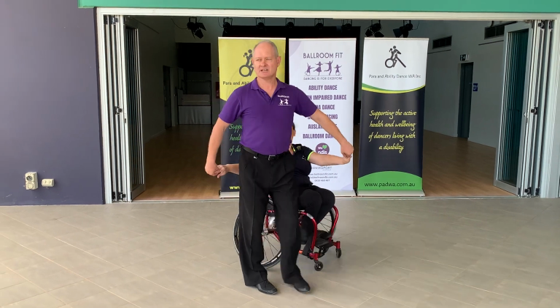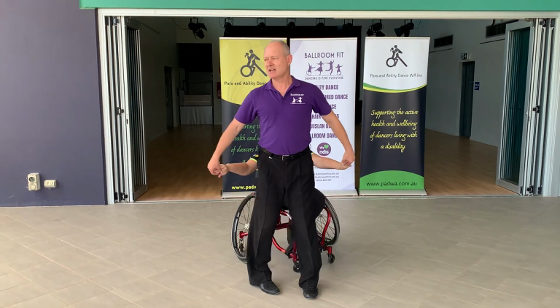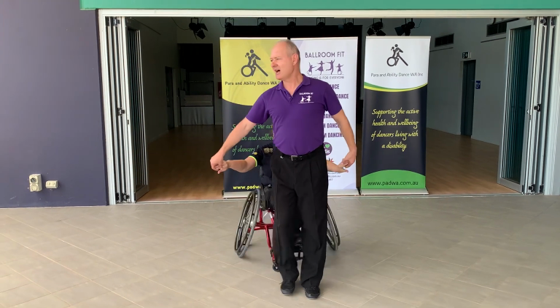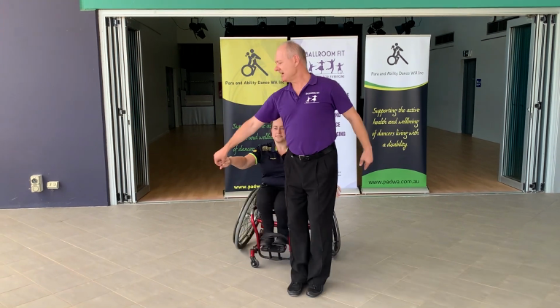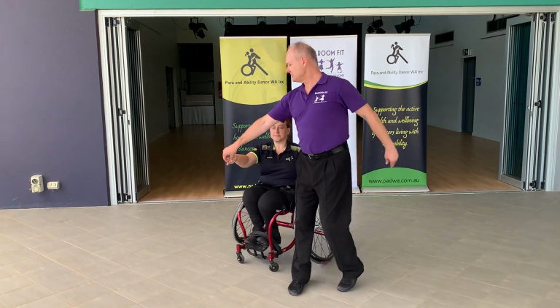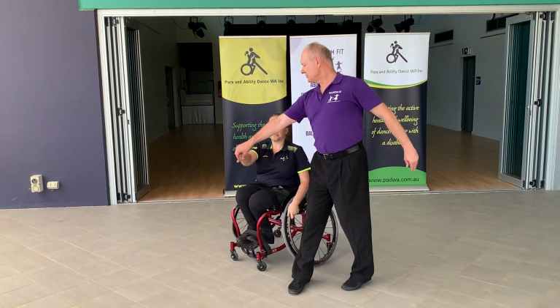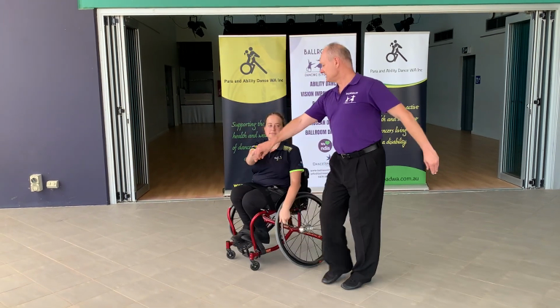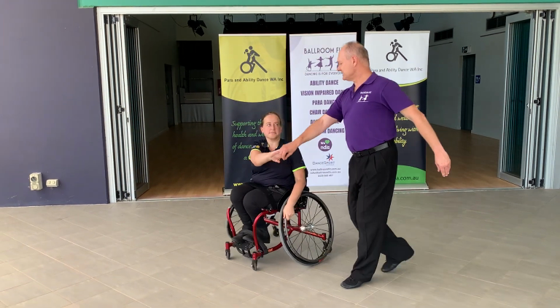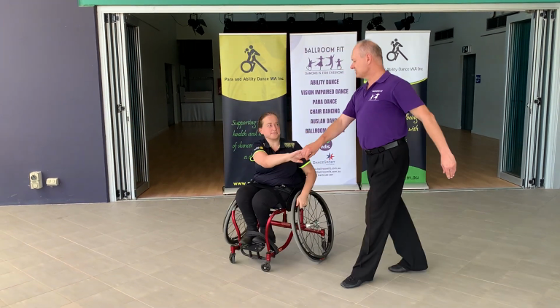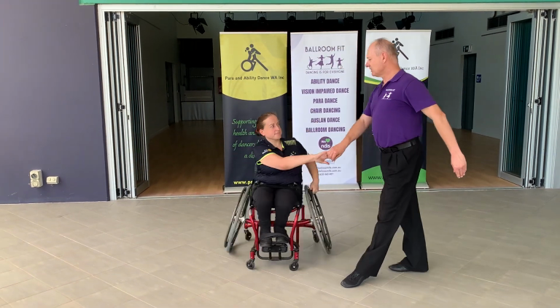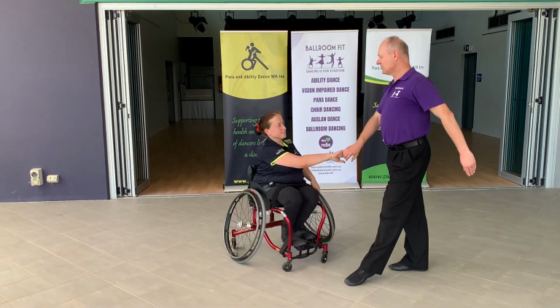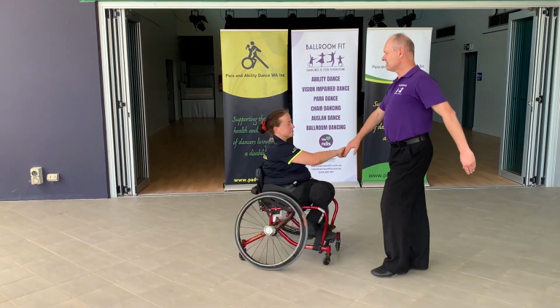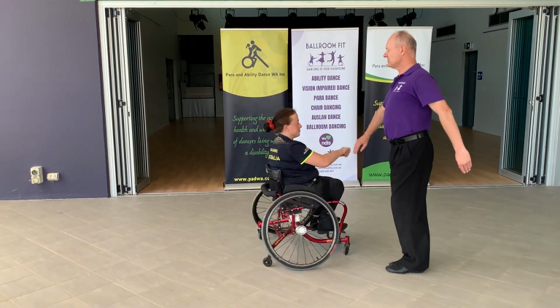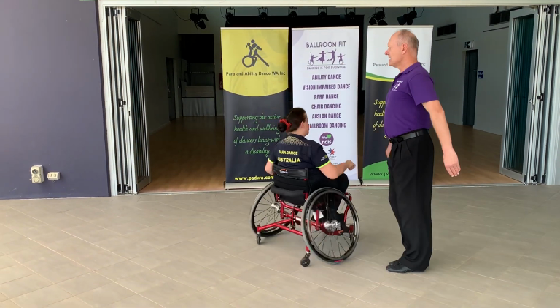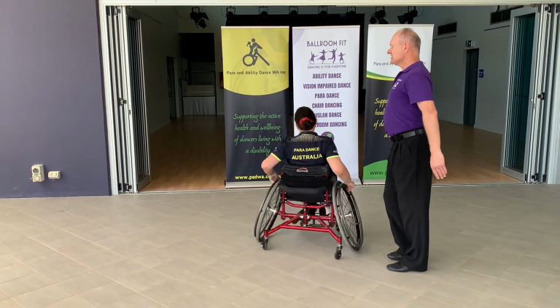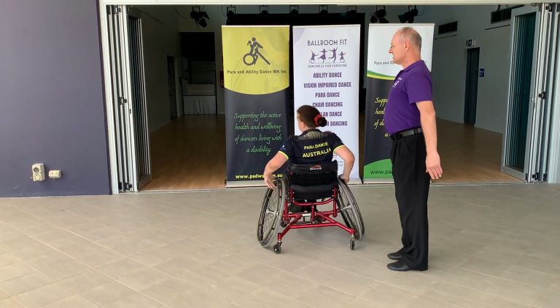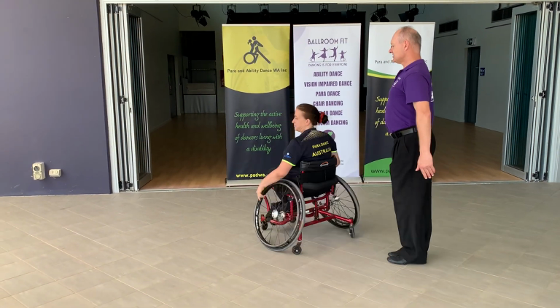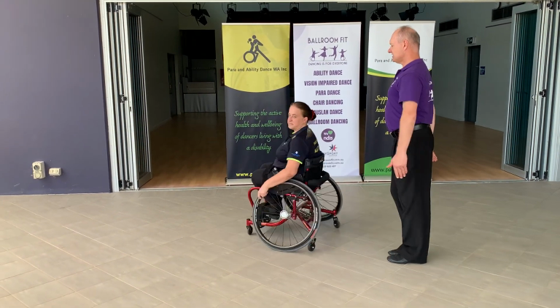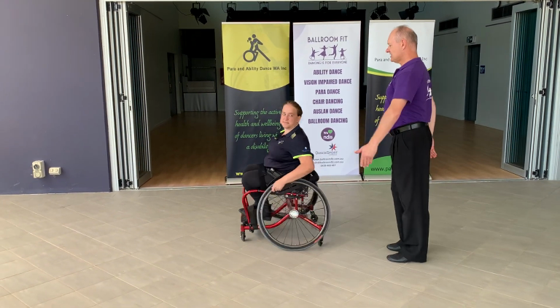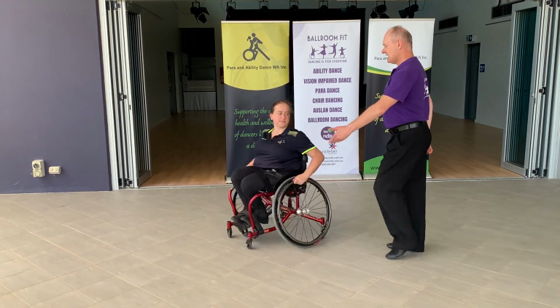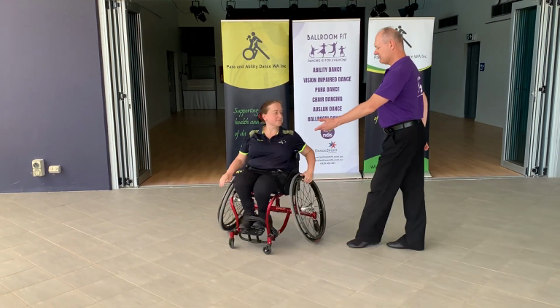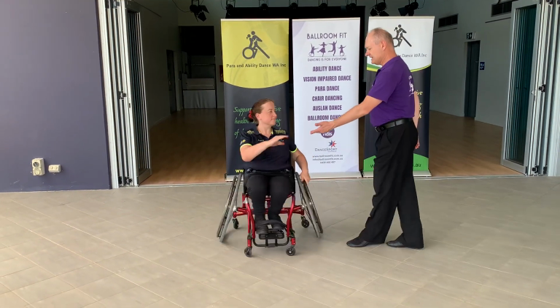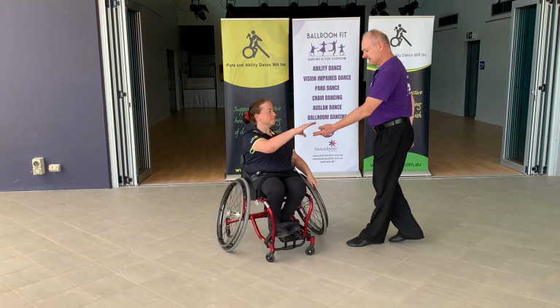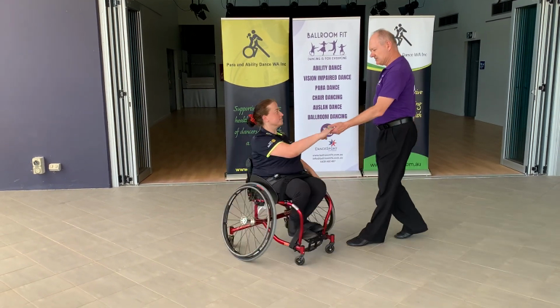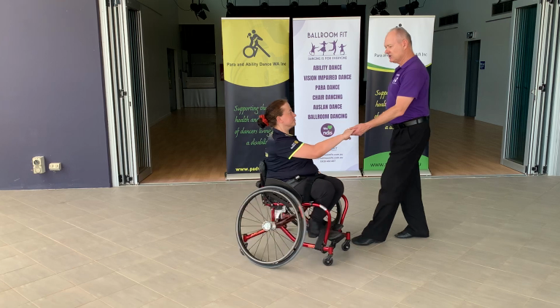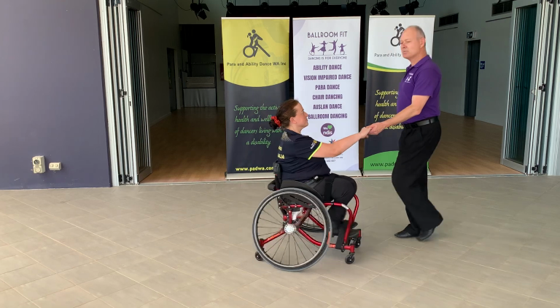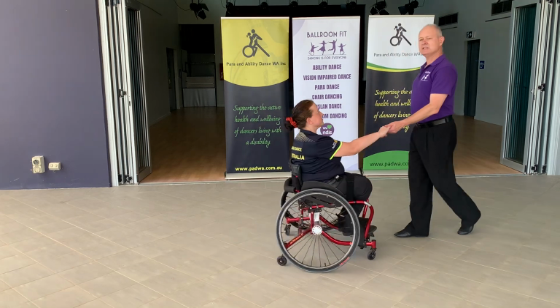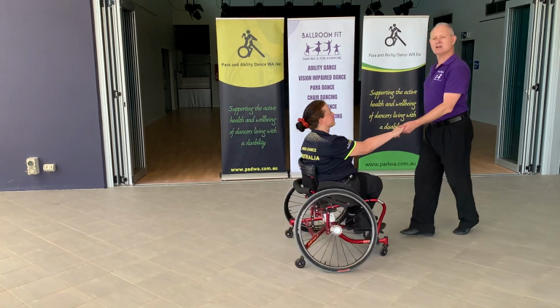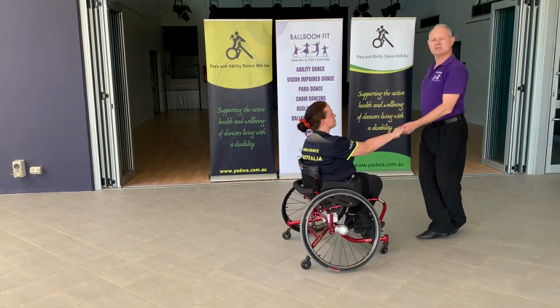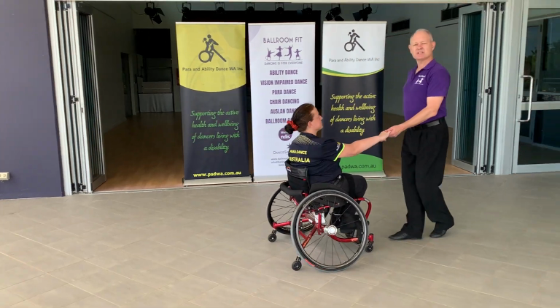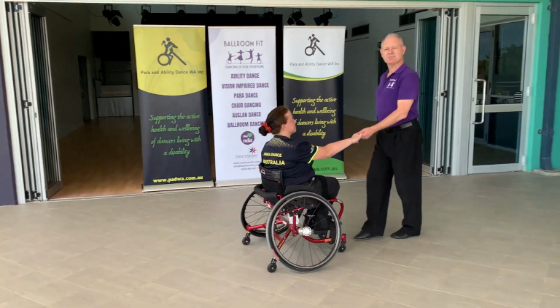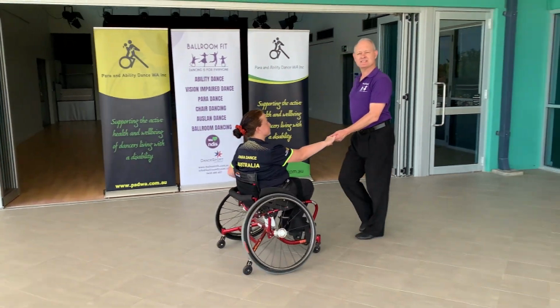I then turn Danny solo, cha-cha-cha, and we connect, ready to go into another basic.